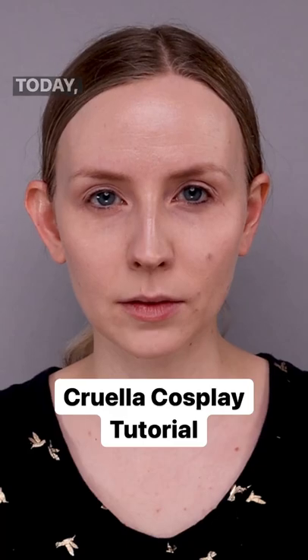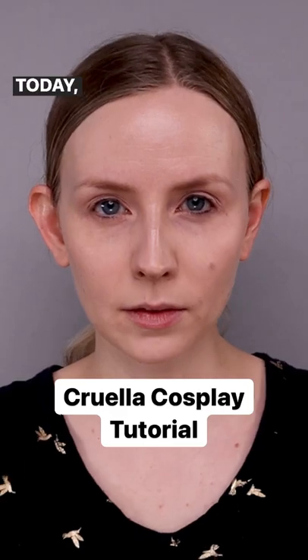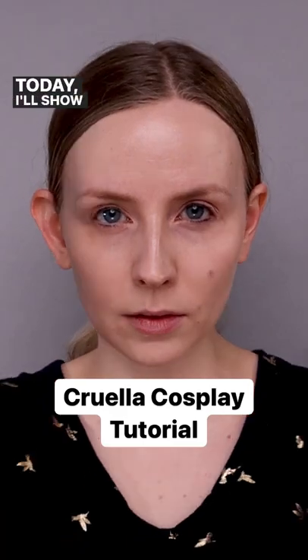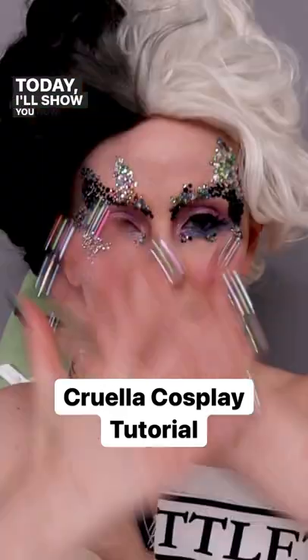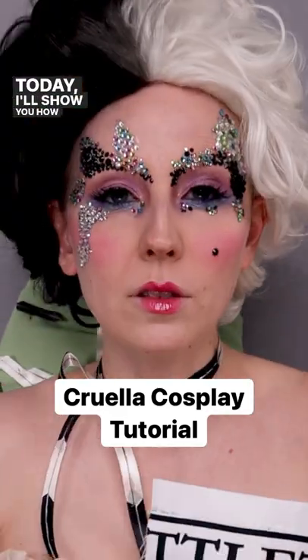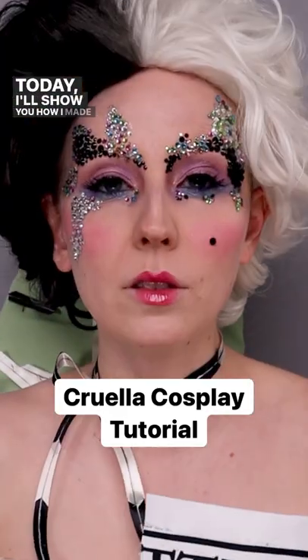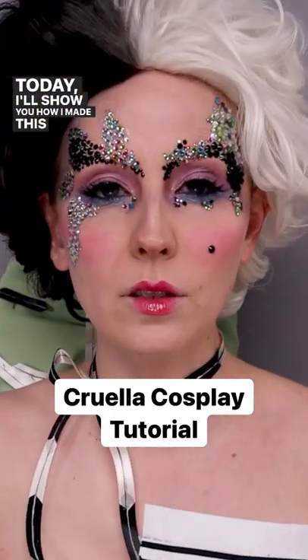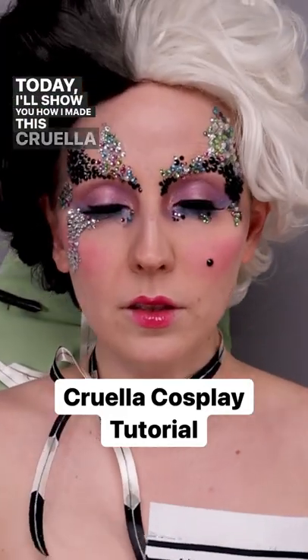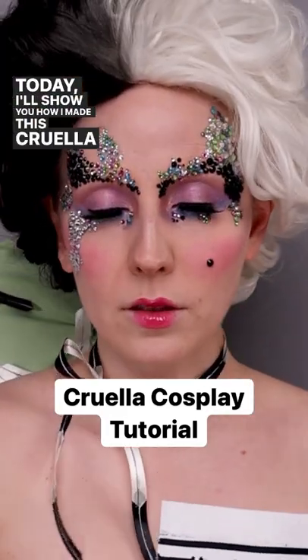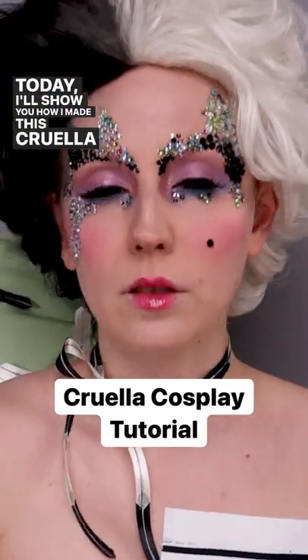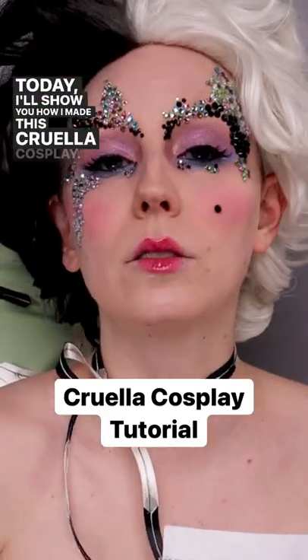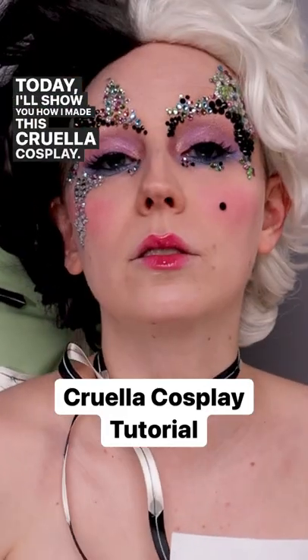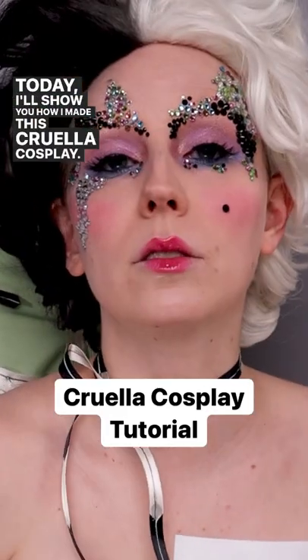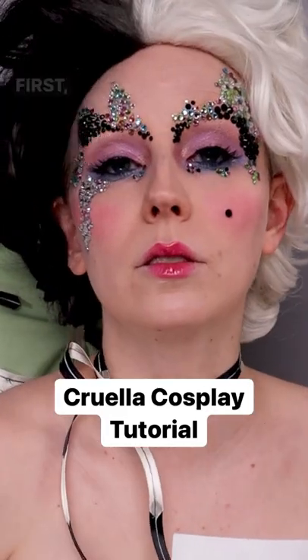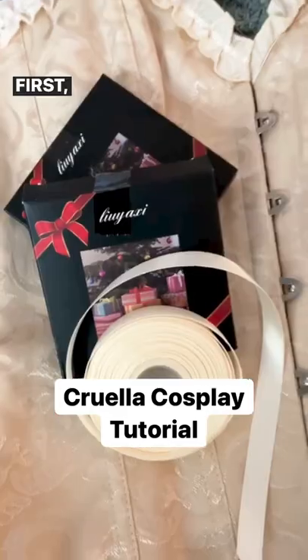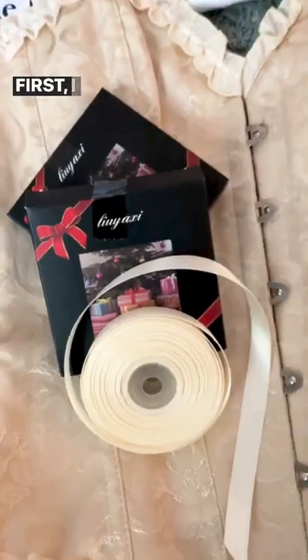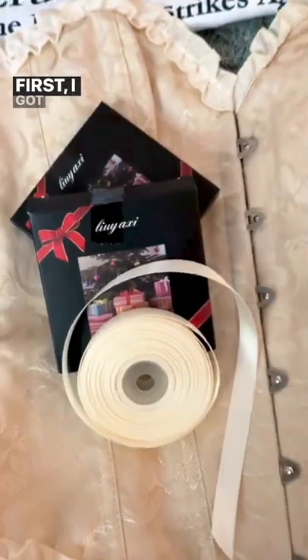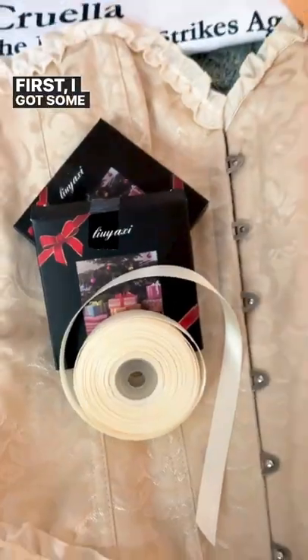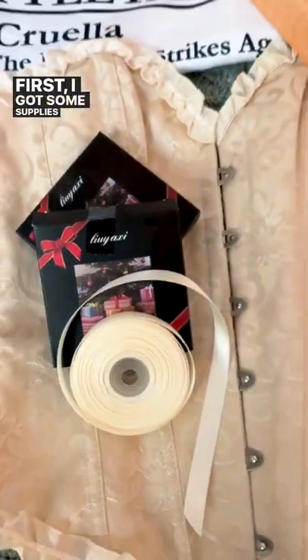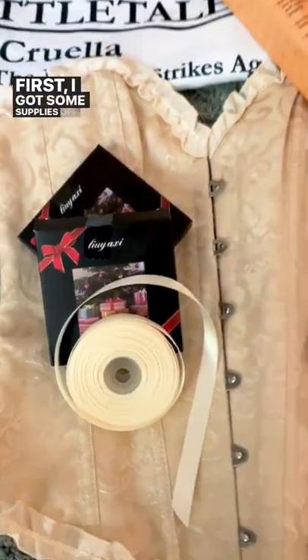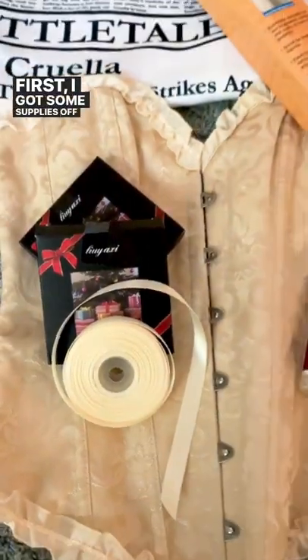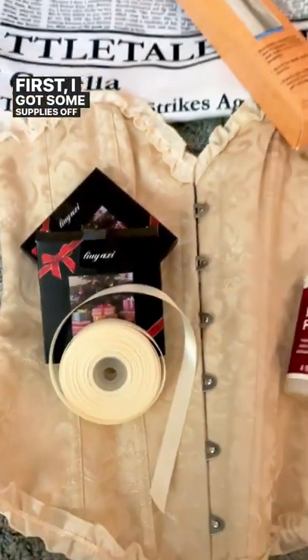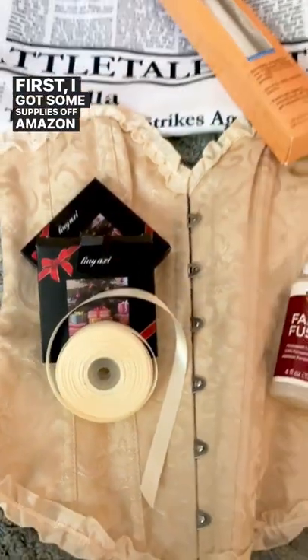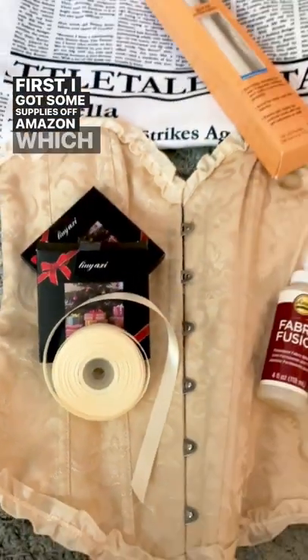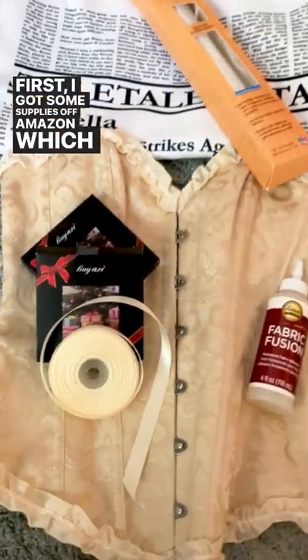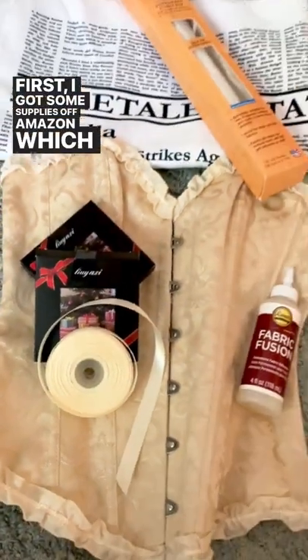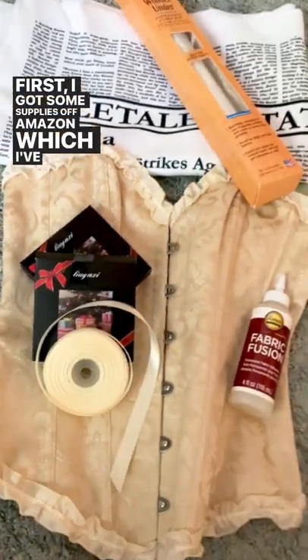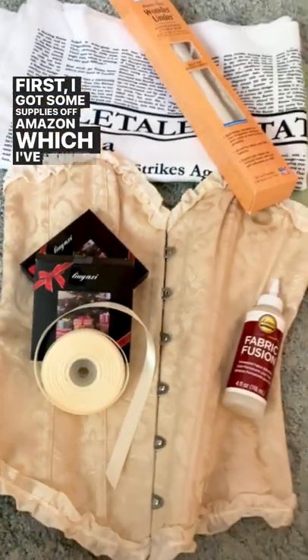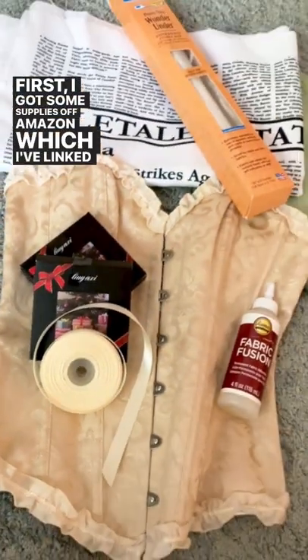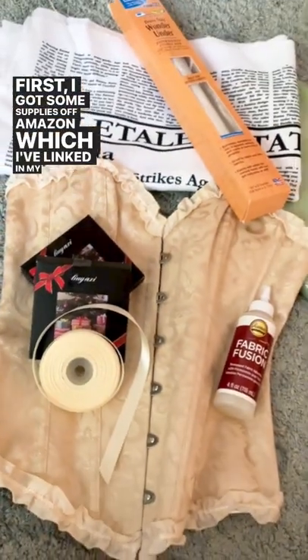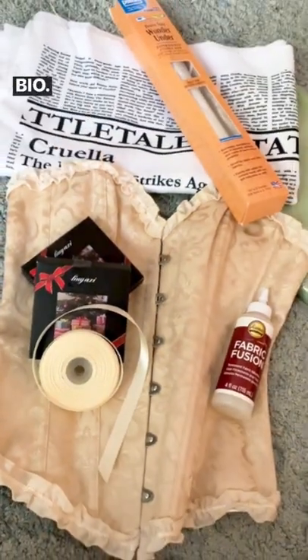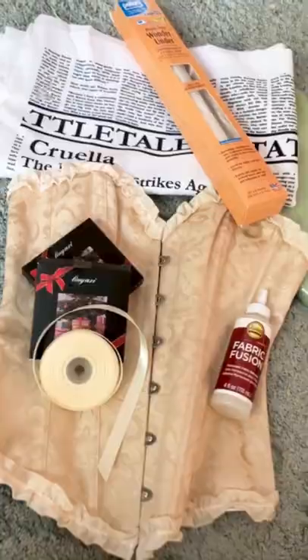Today I'll show you how I made this Cruella Cosplay. First, I got some supplies off Amazon, which I've linked in my bio.